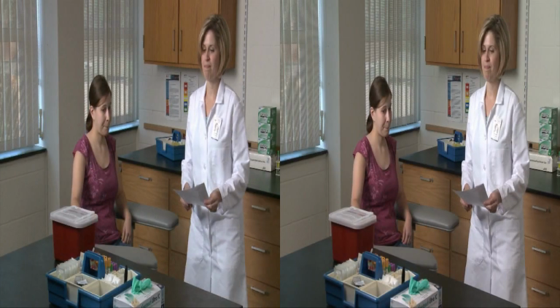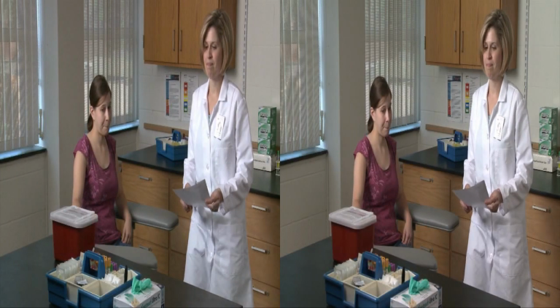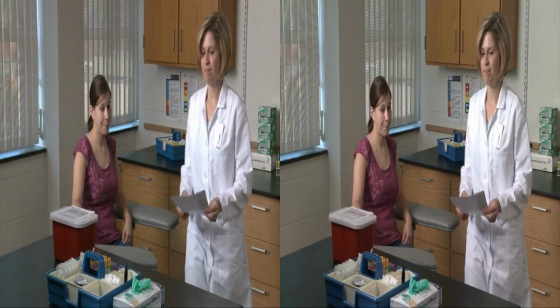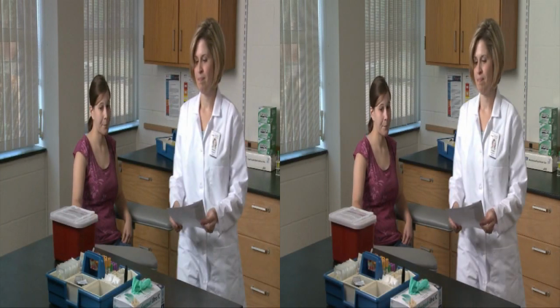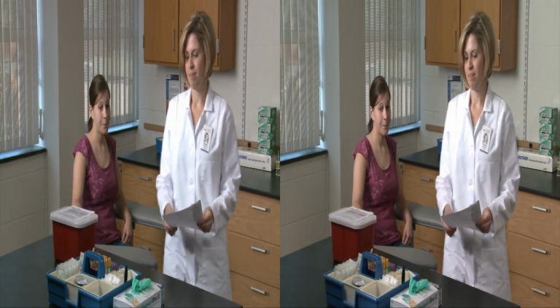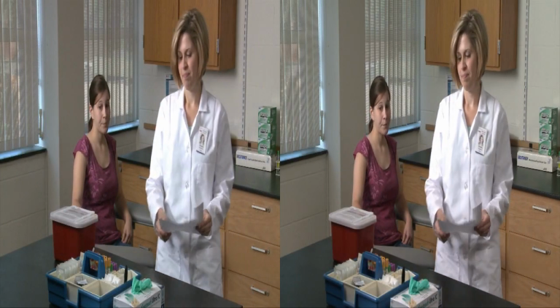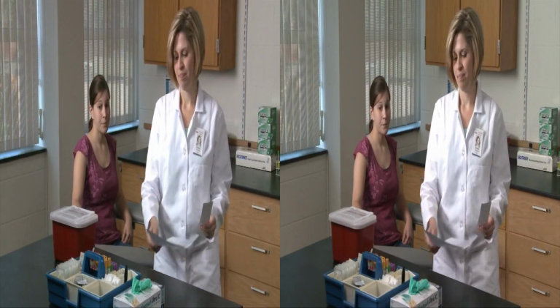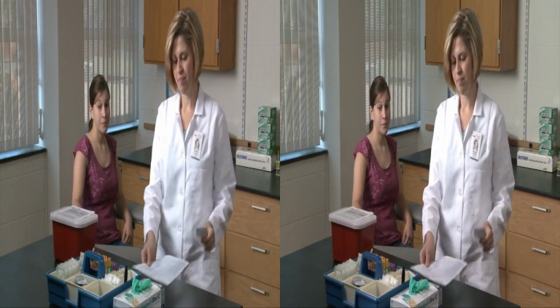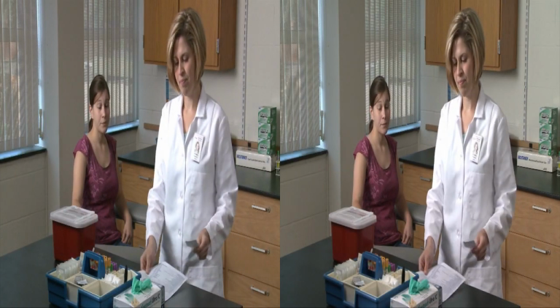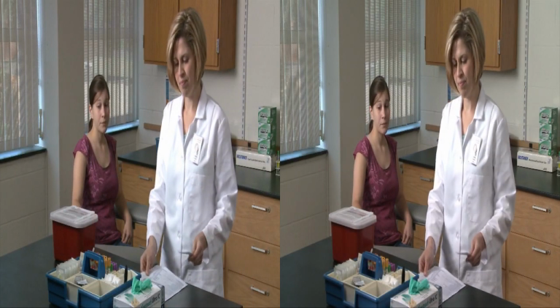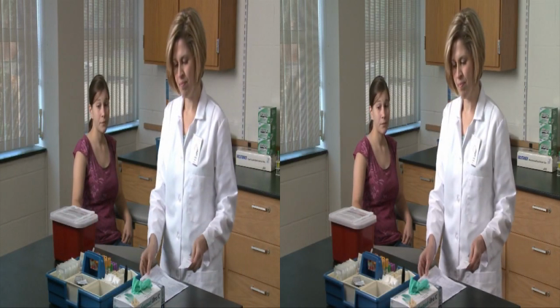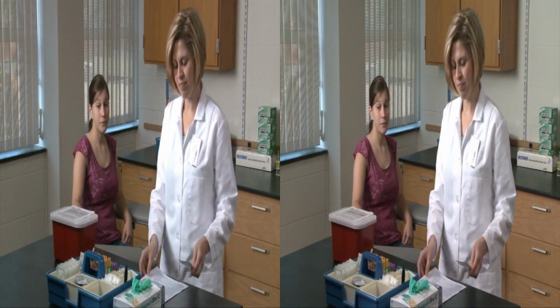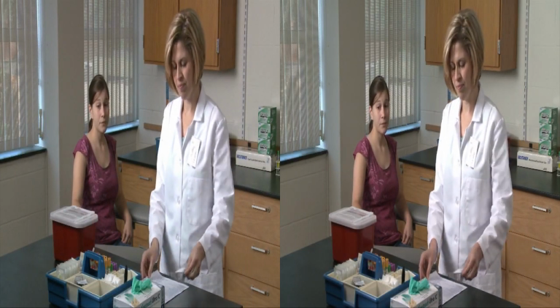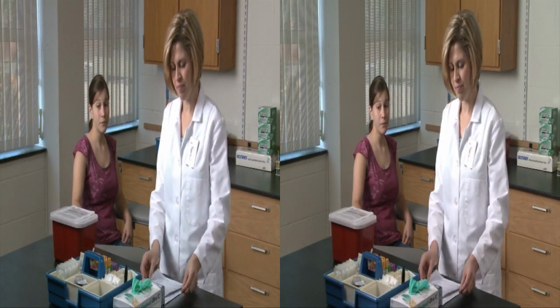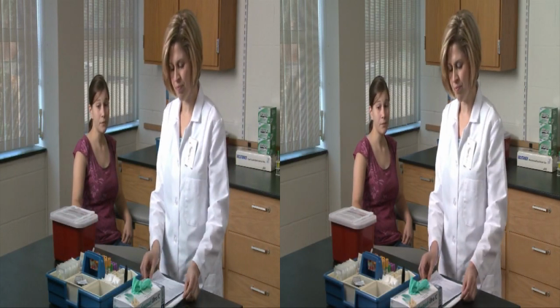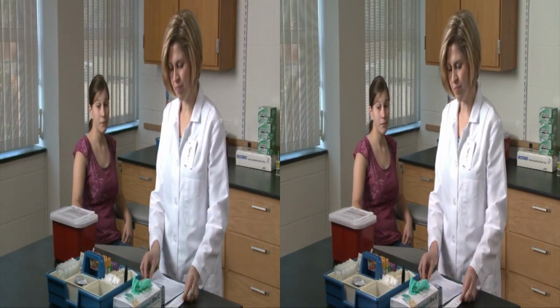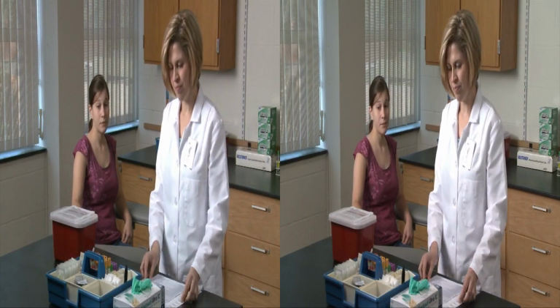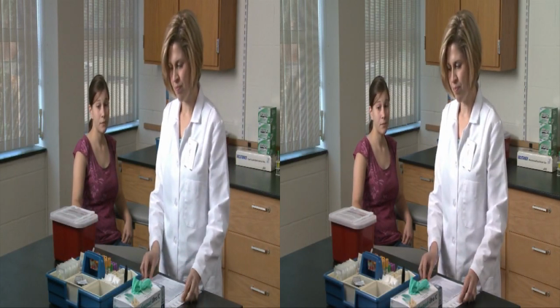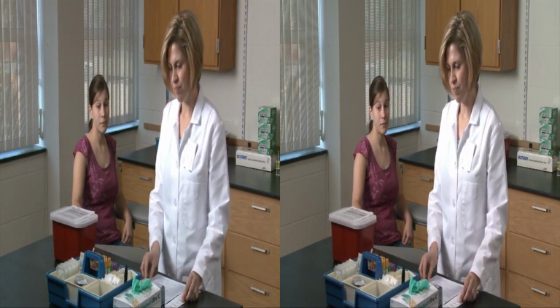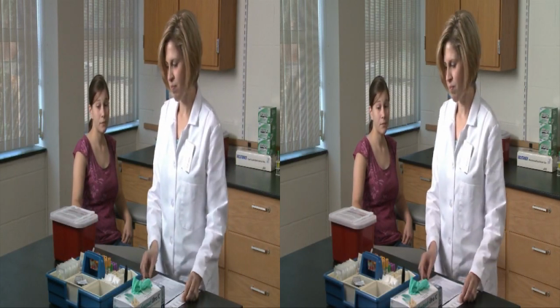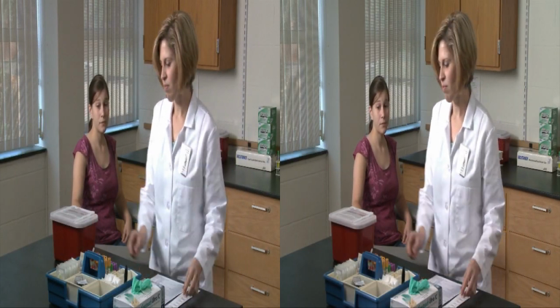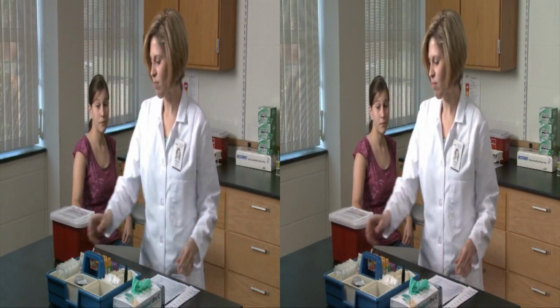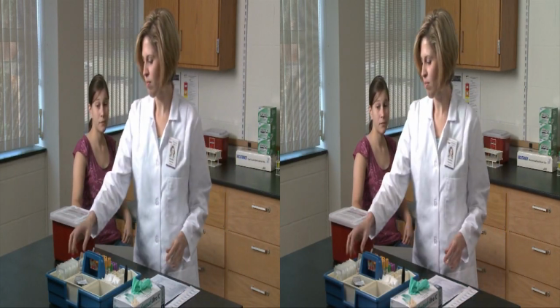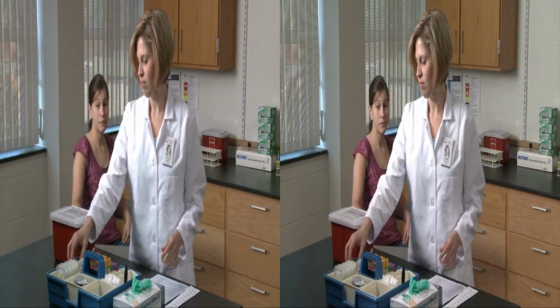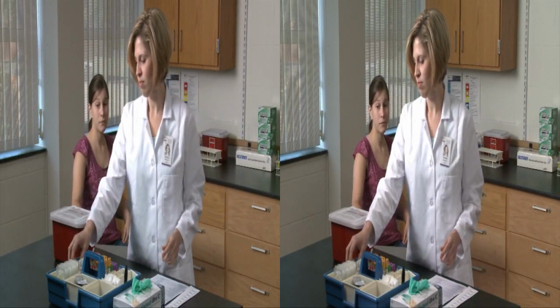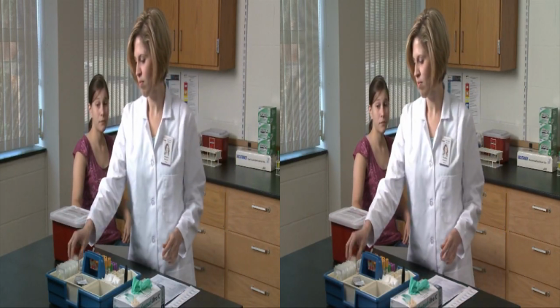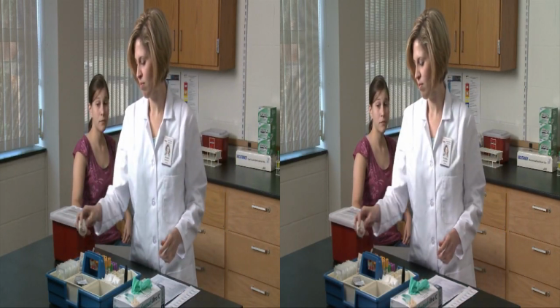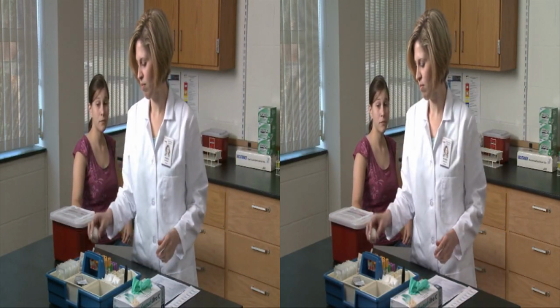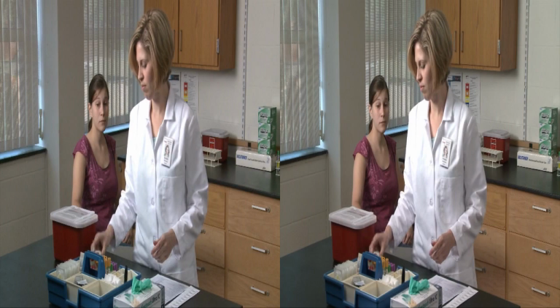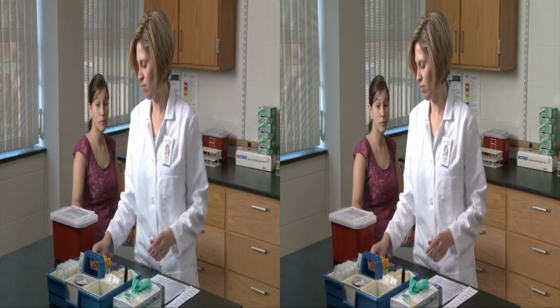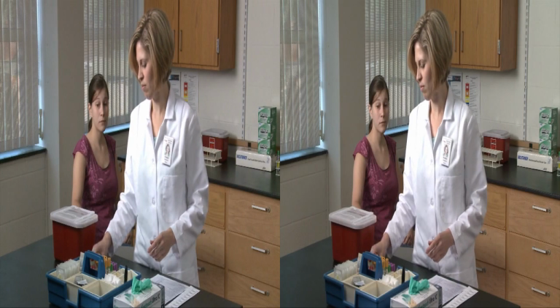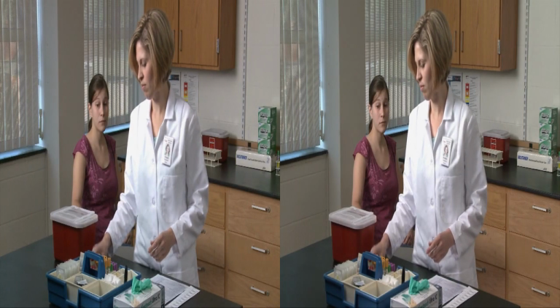Blood collection by venipuncture is one of the most common procedures performed in a health care setting.